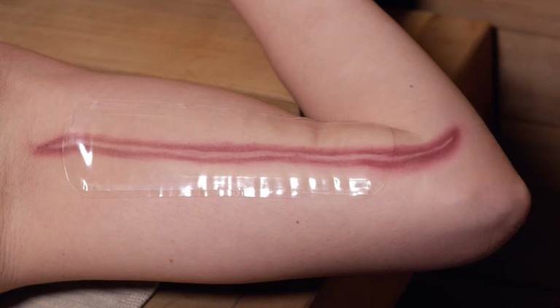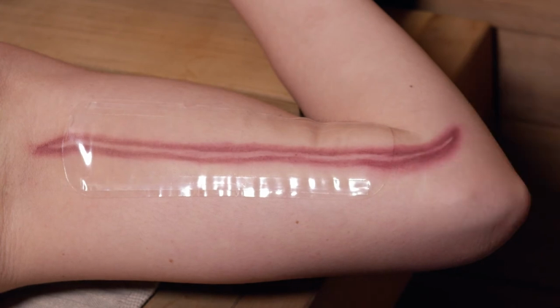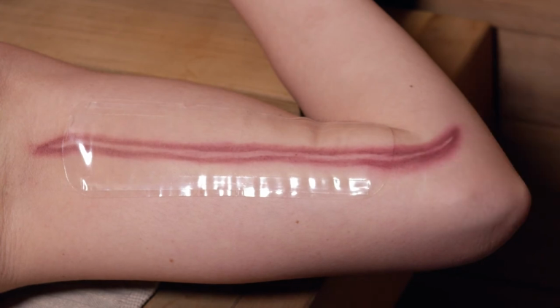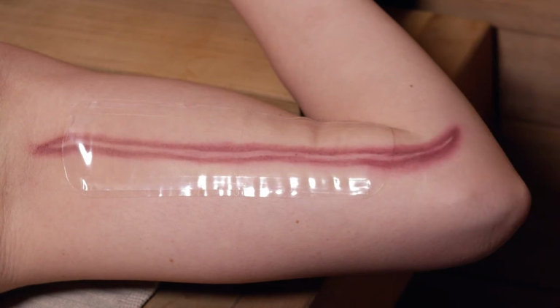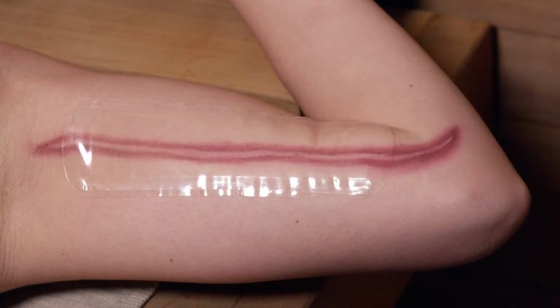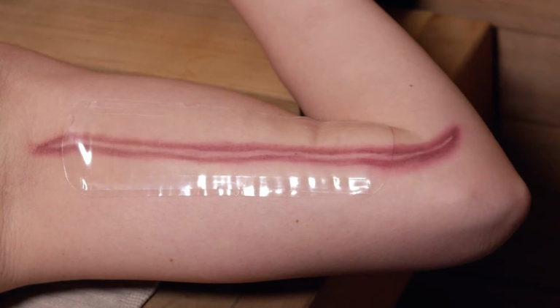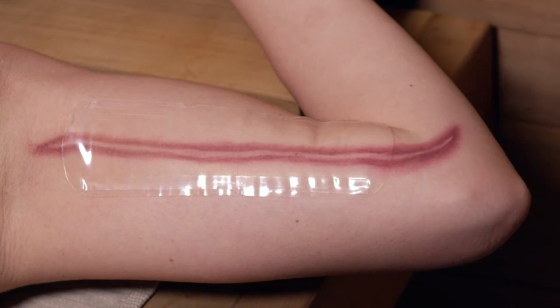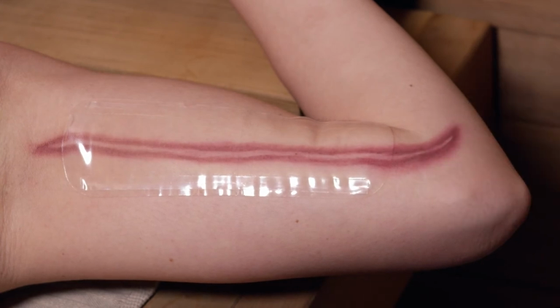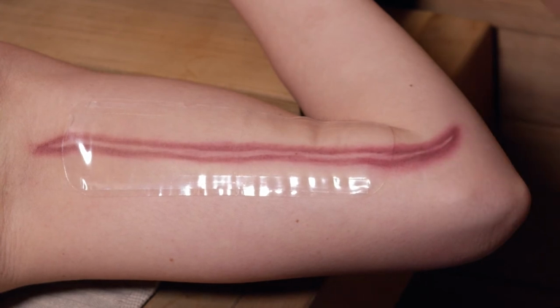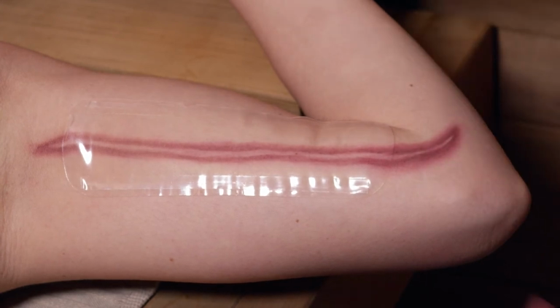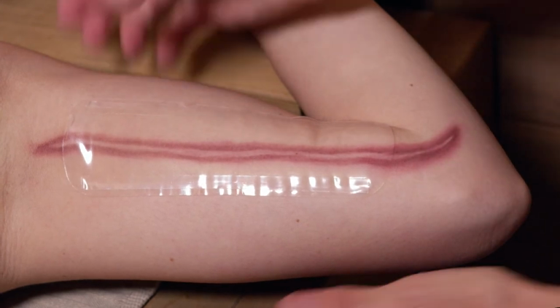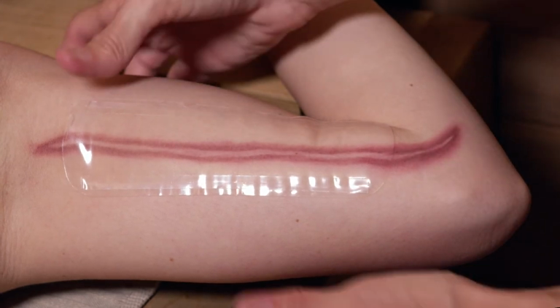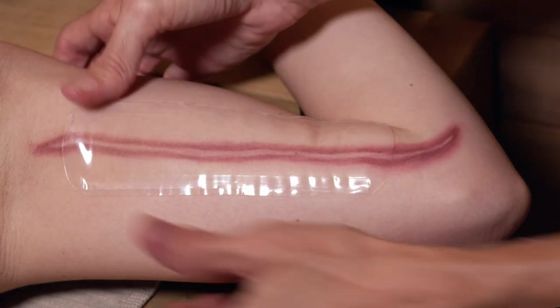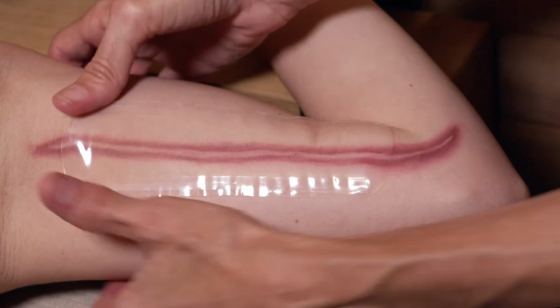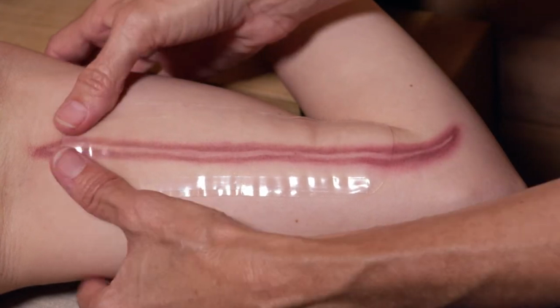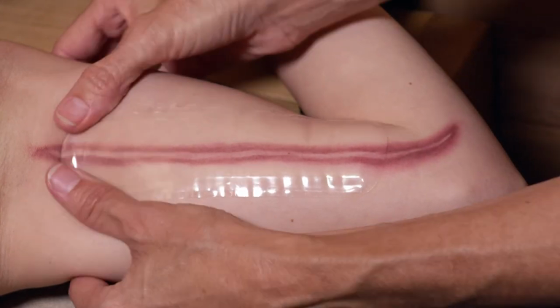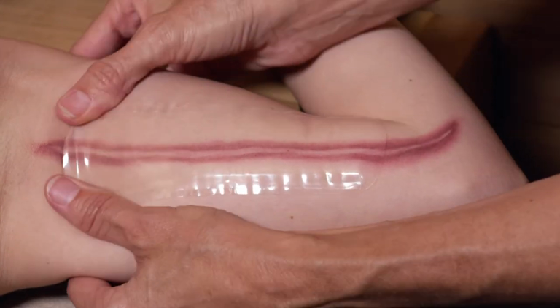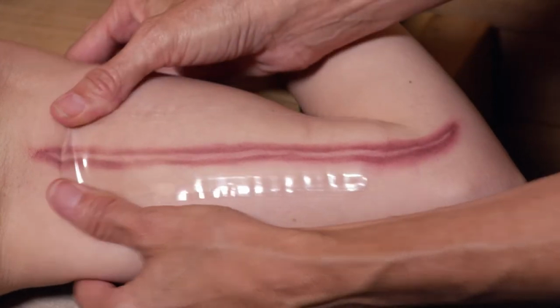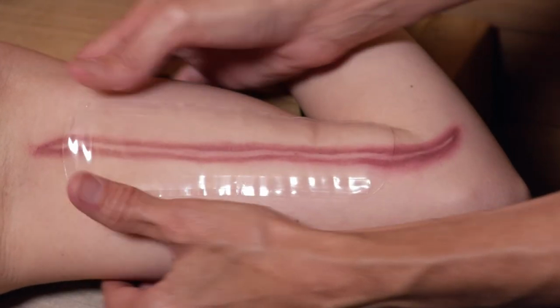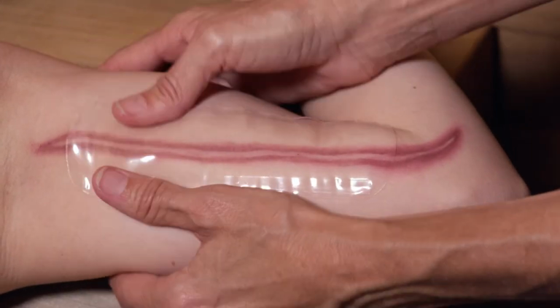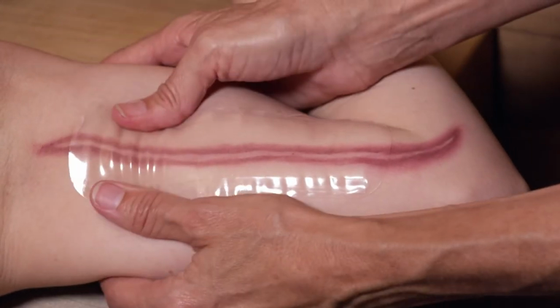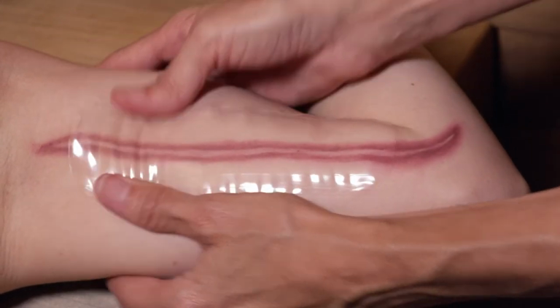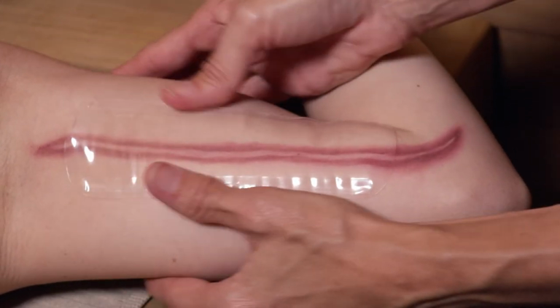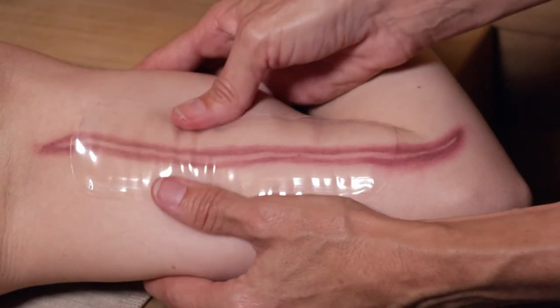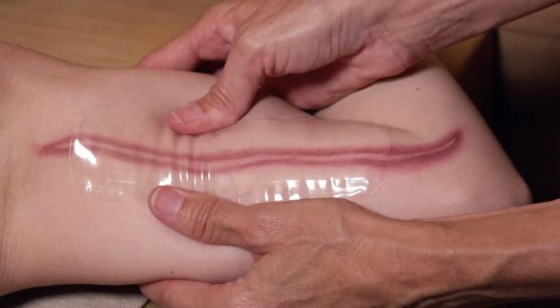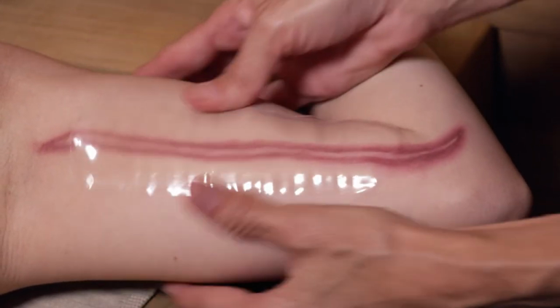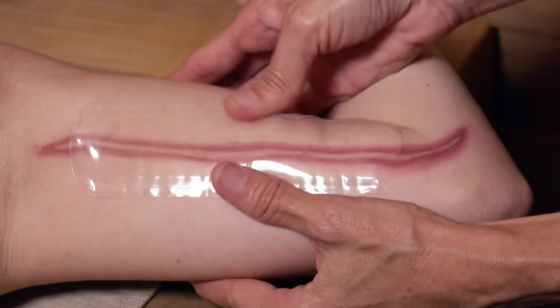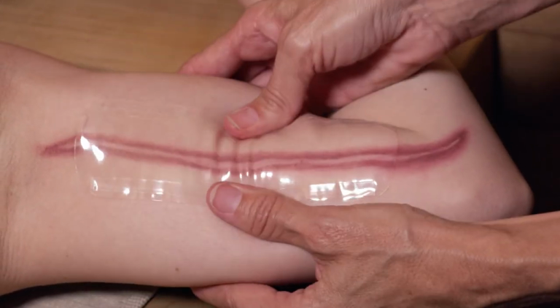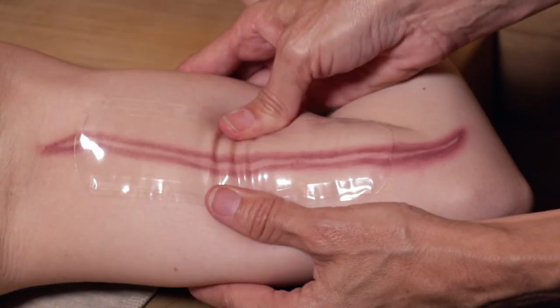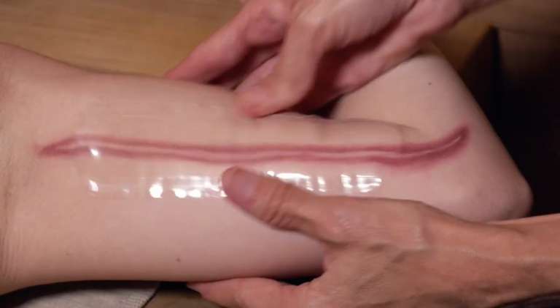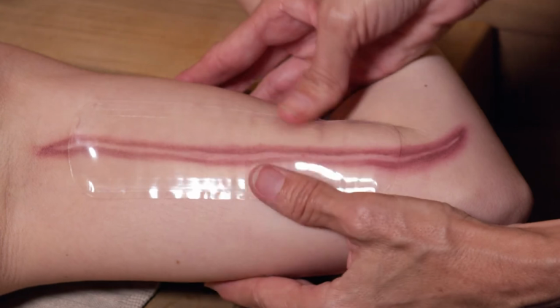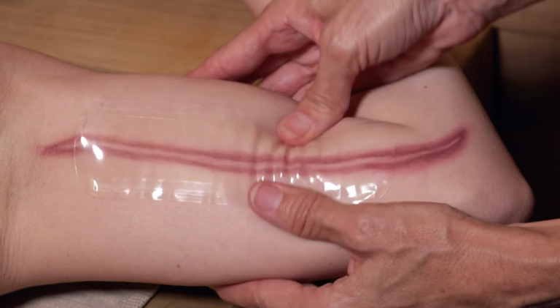If any air pockets occur, smooth them out and make sure the dressing is evenly adhered to your skin.